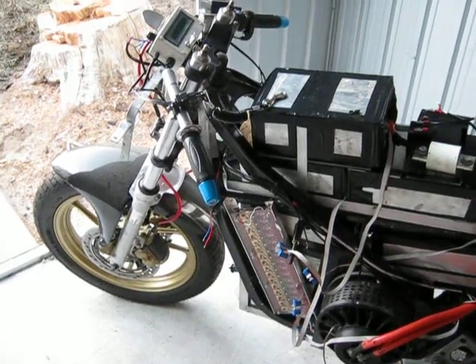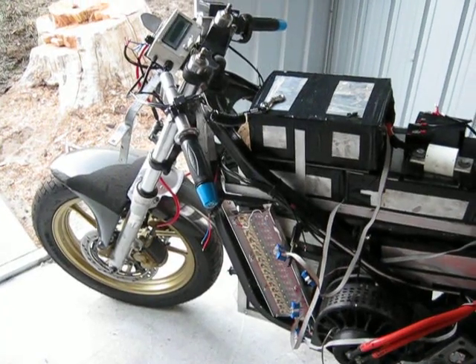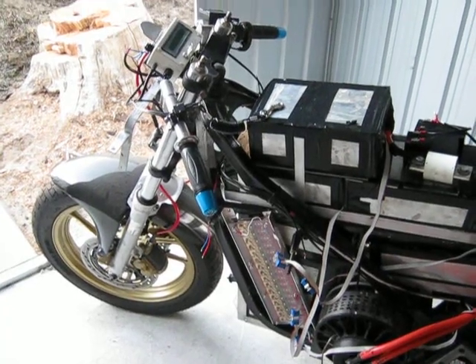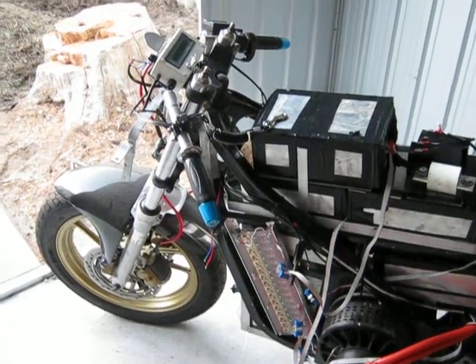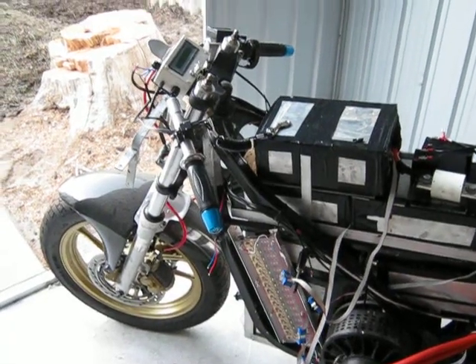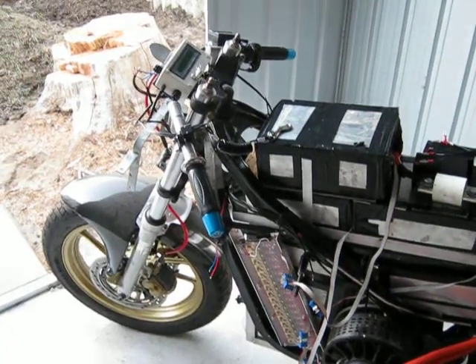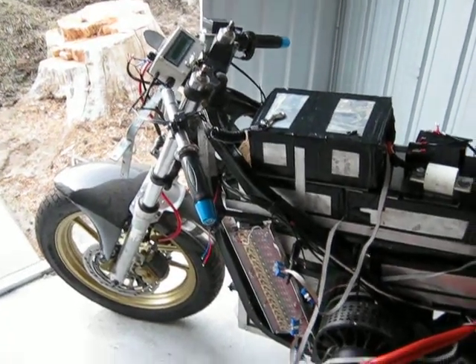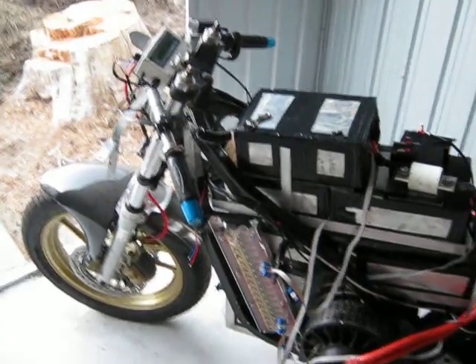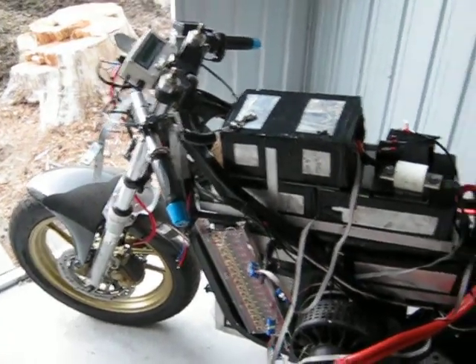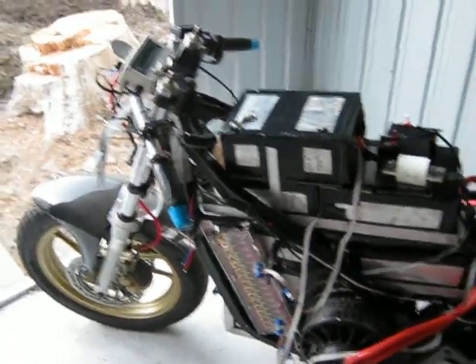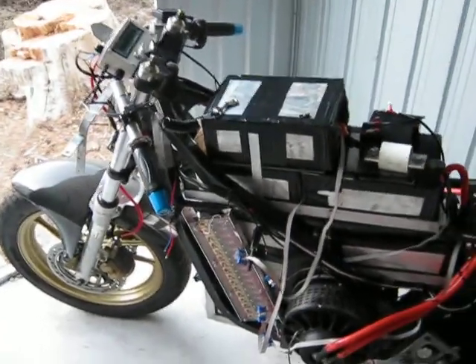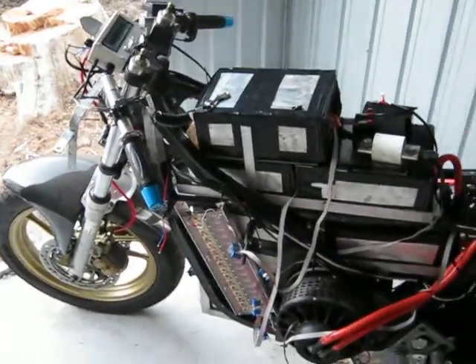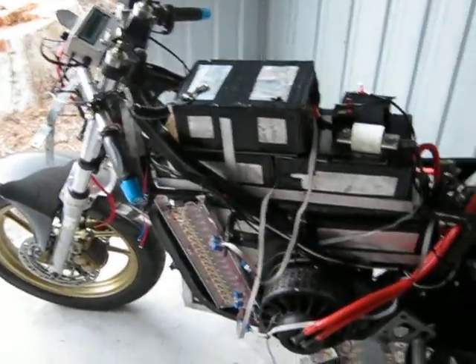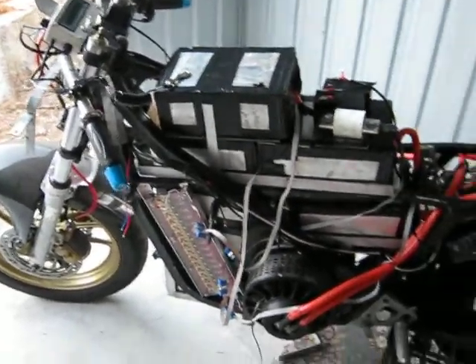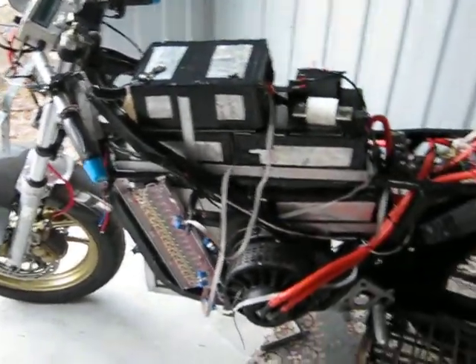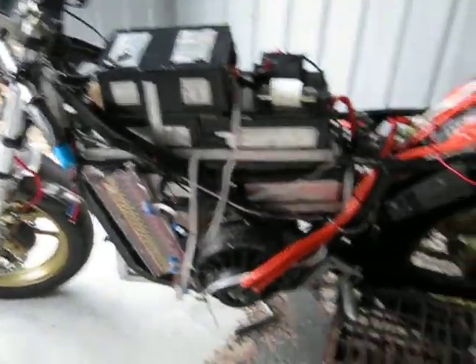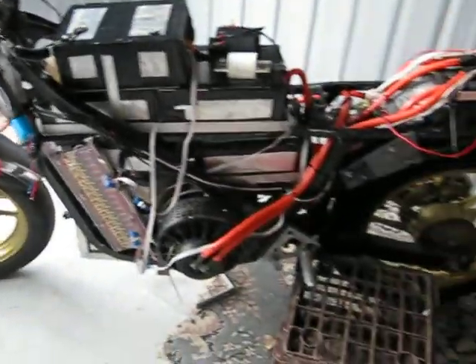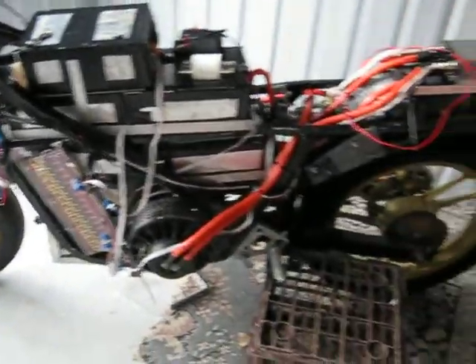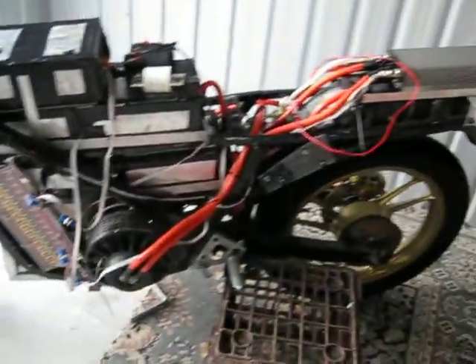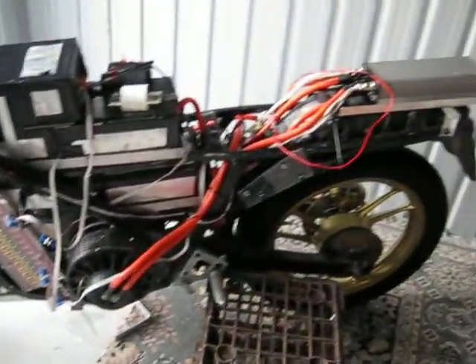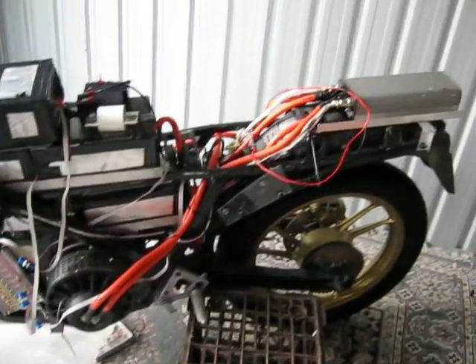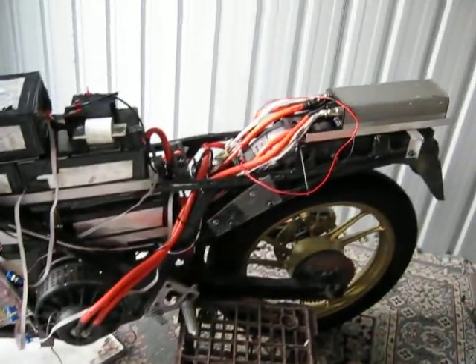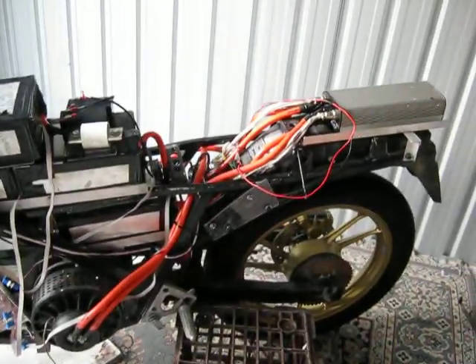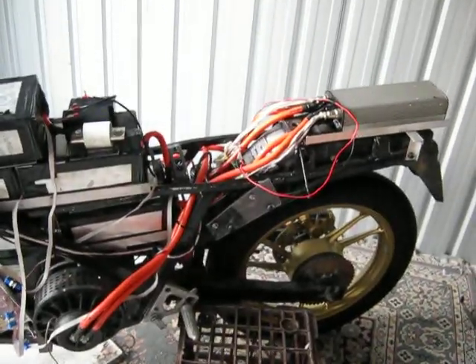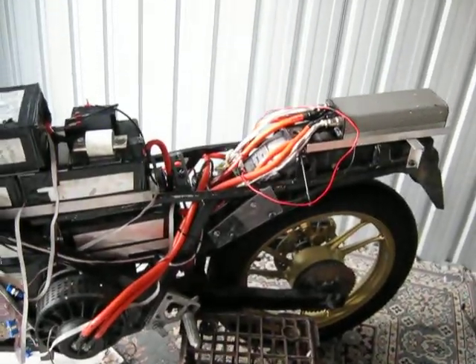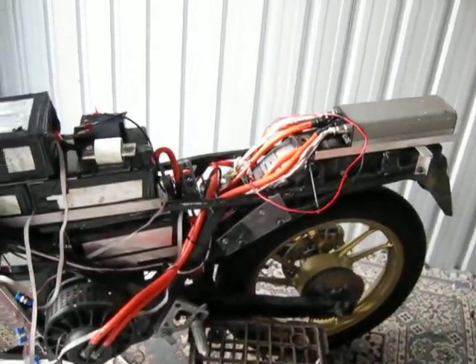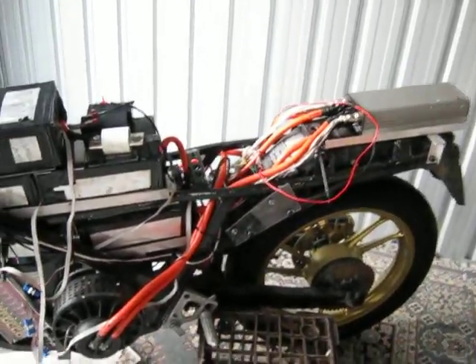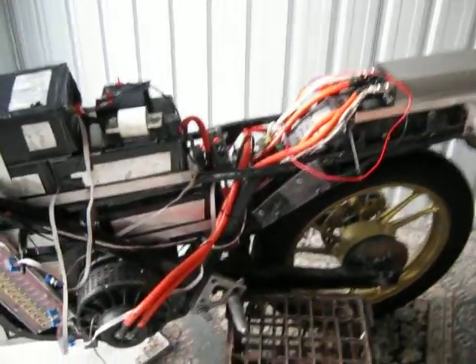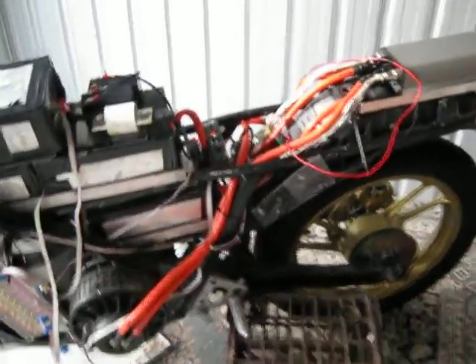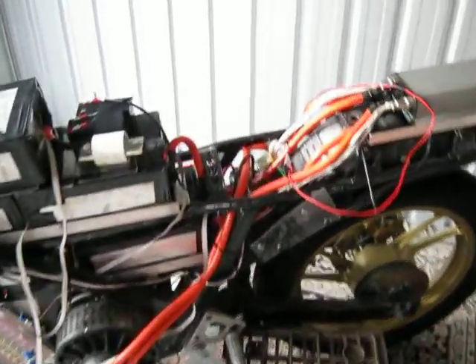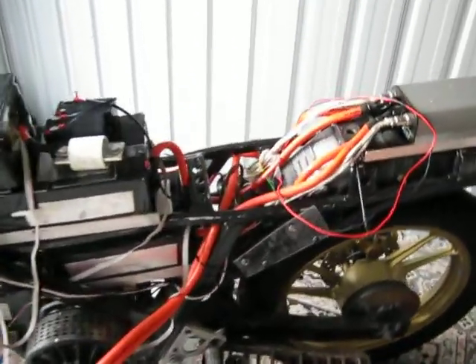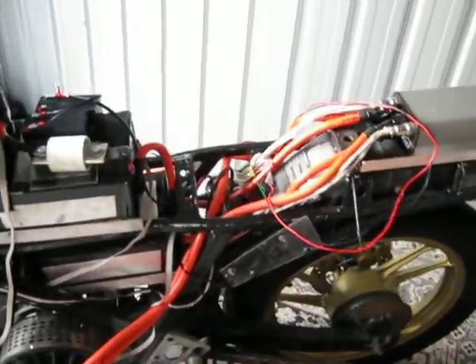Alright, here we have Voltron. In almost state of readiness. Everything's kind of wired up and tucked away.